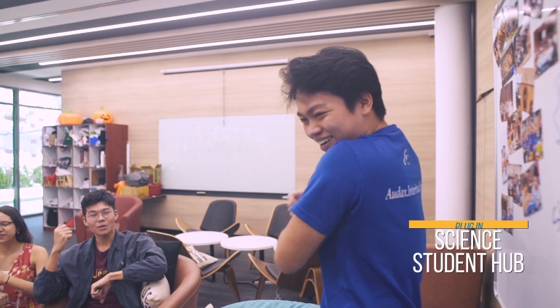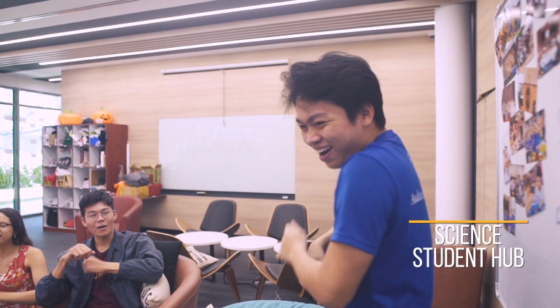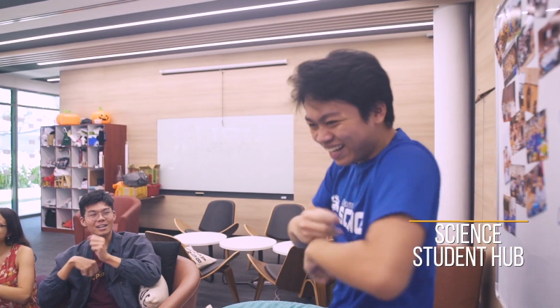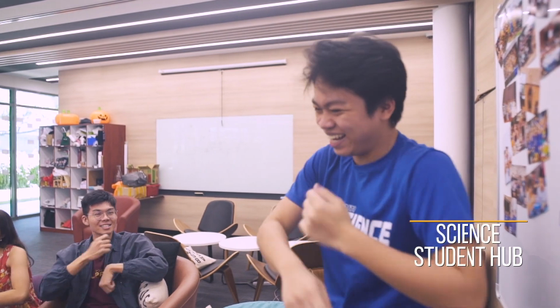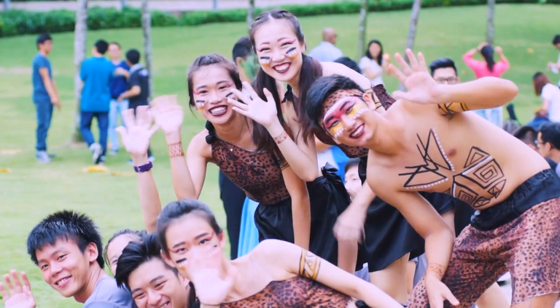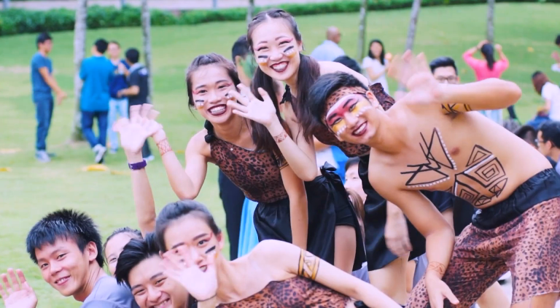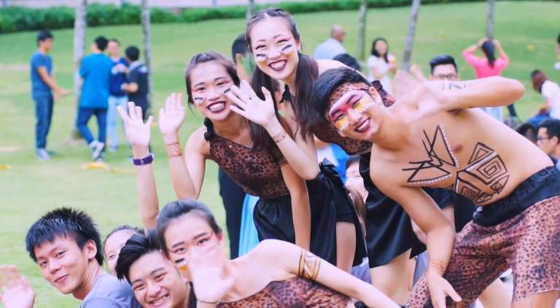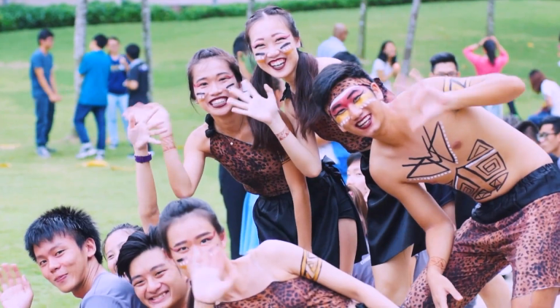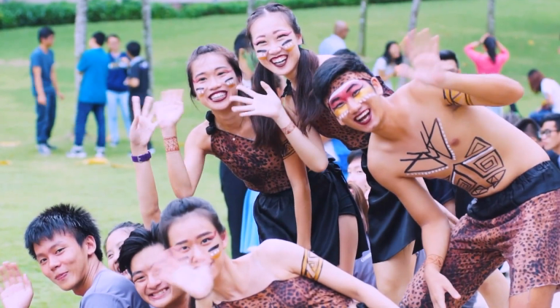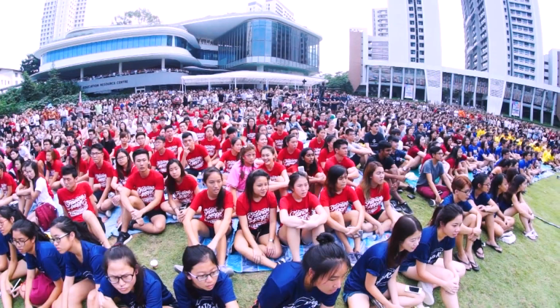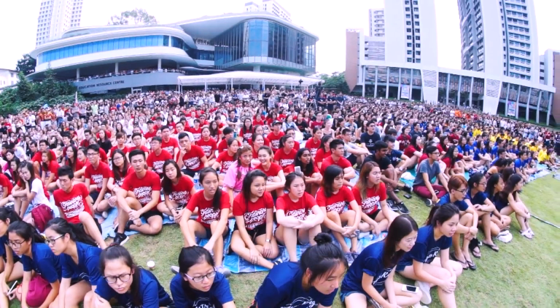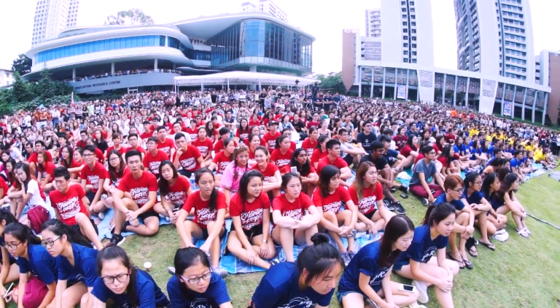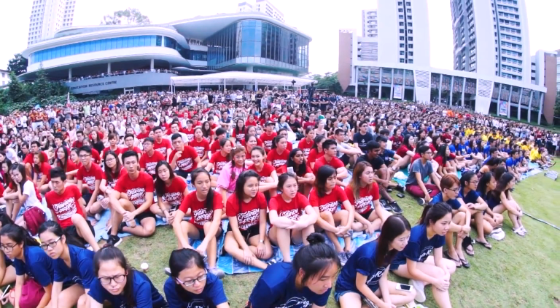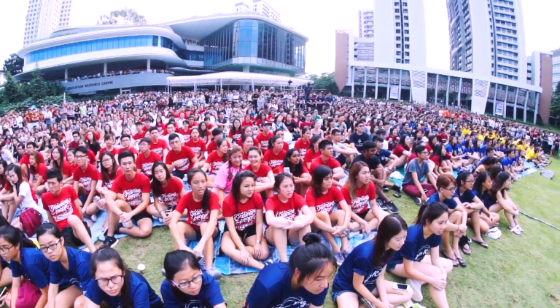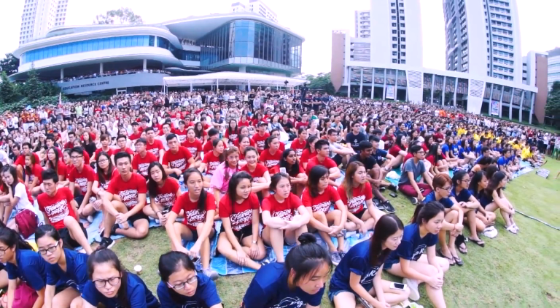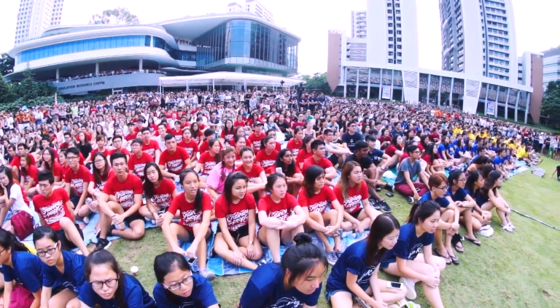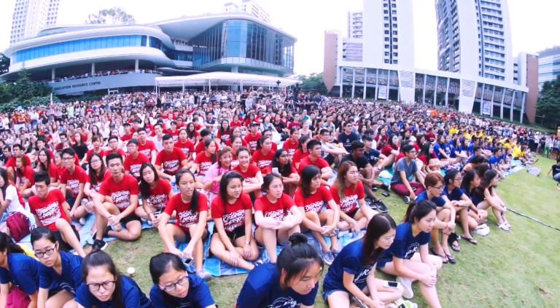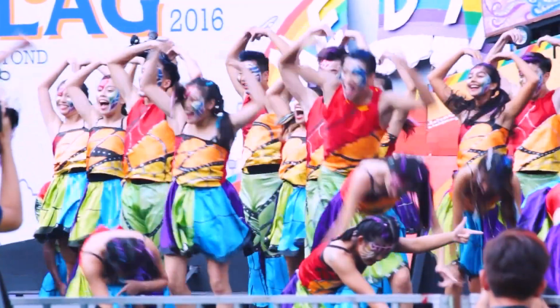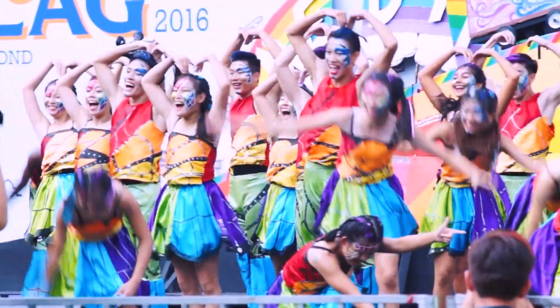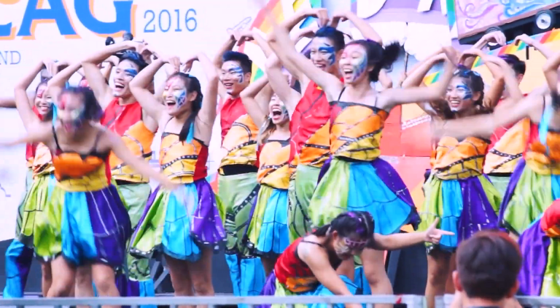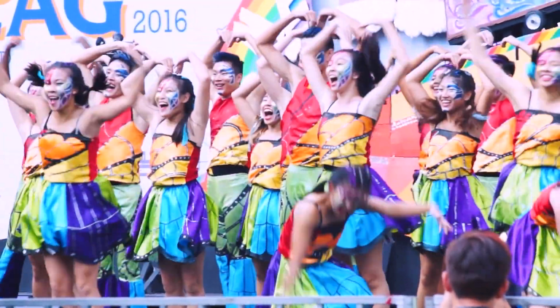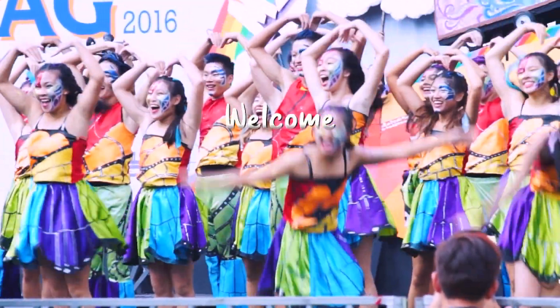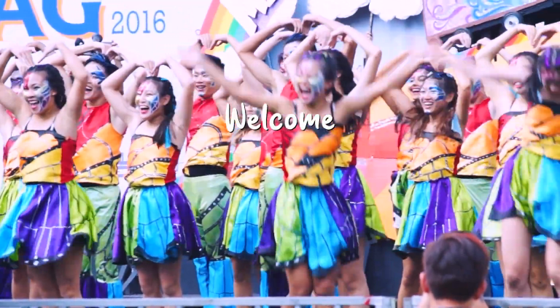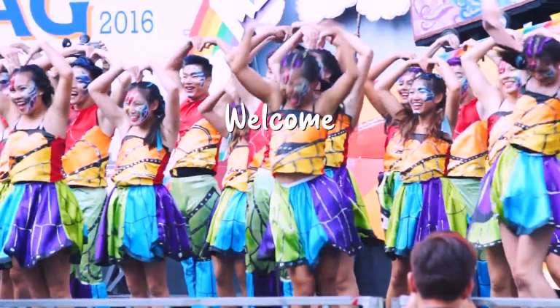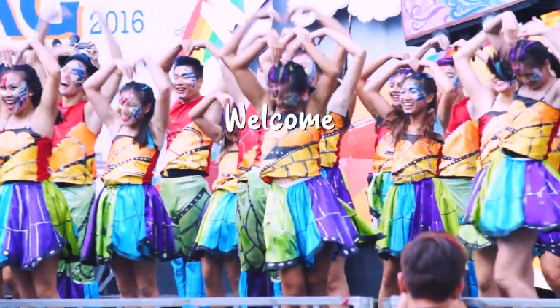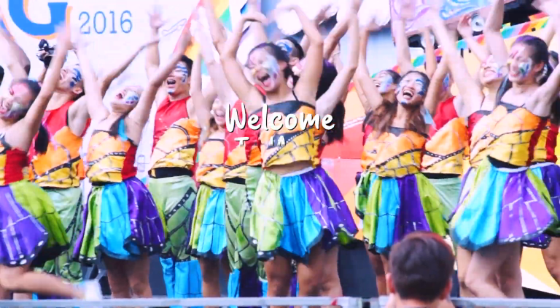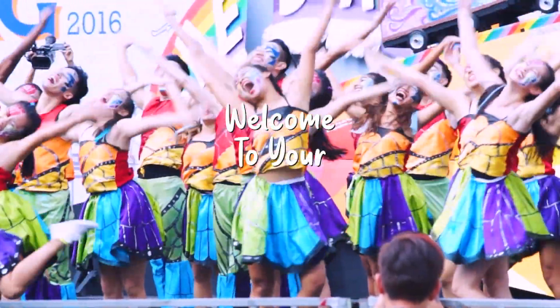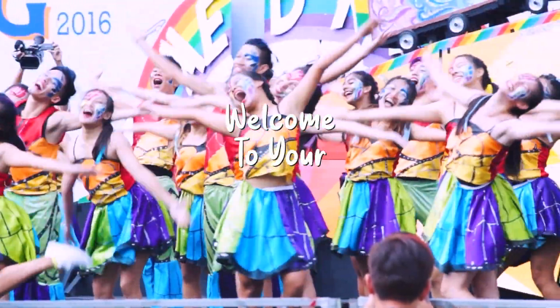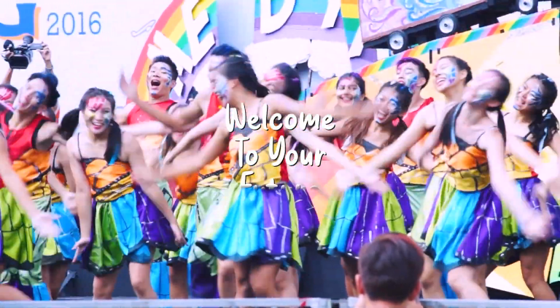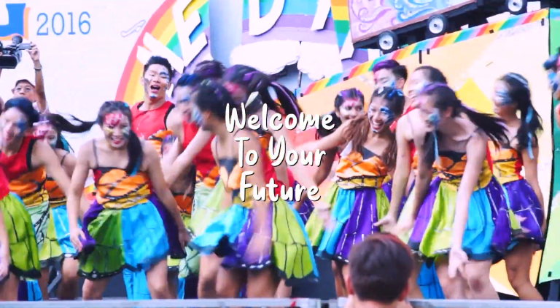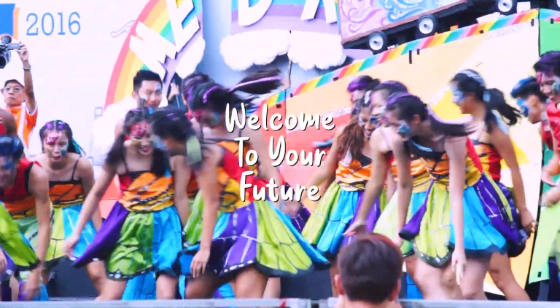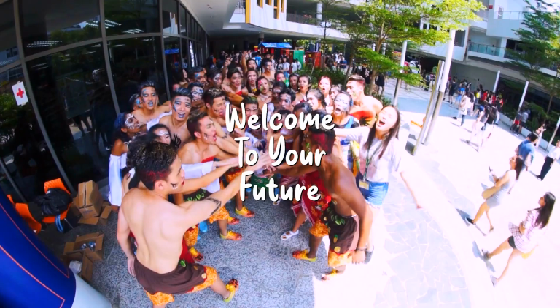So, welcome to NUS Science. Welcome to your future!